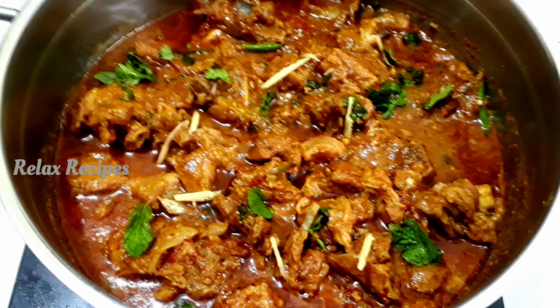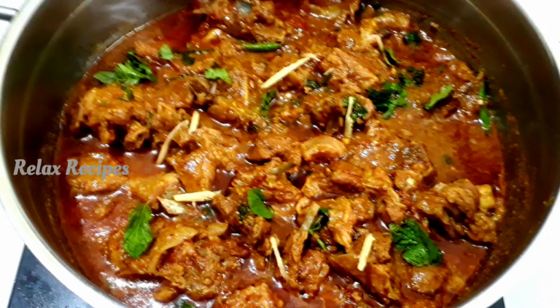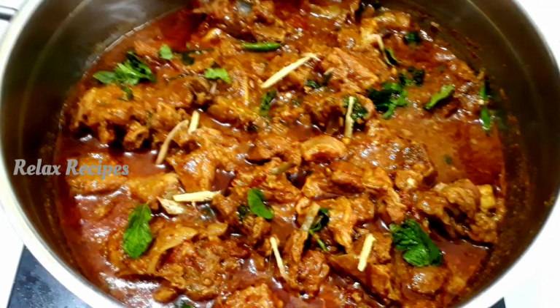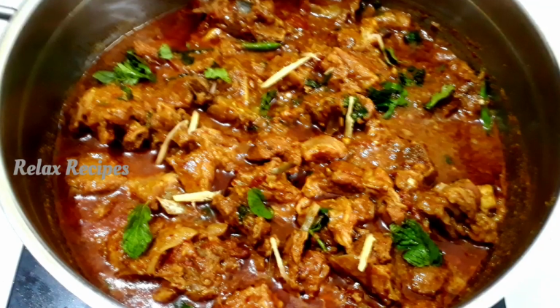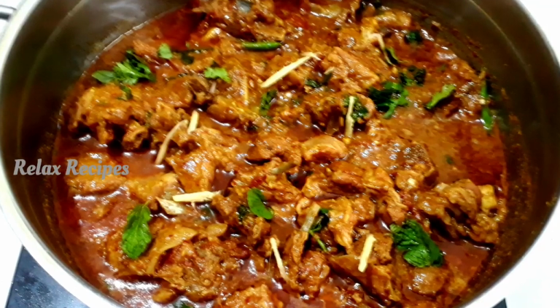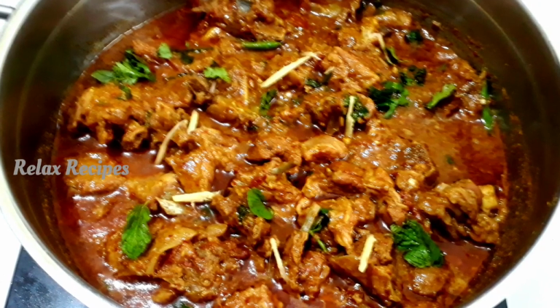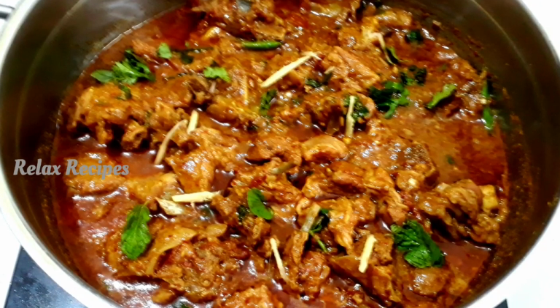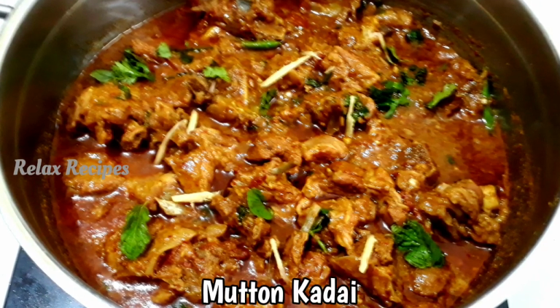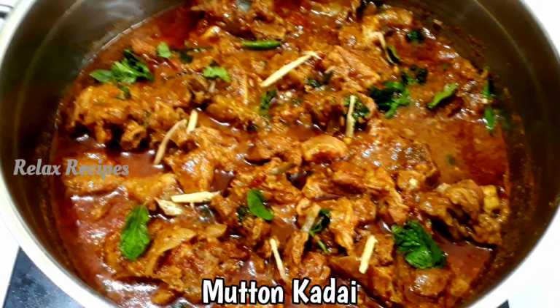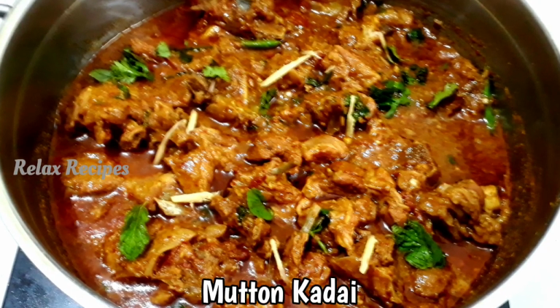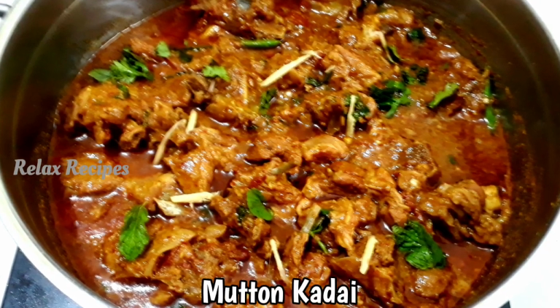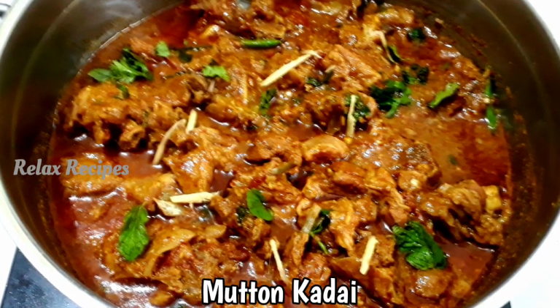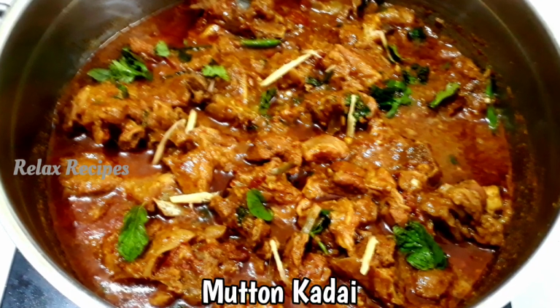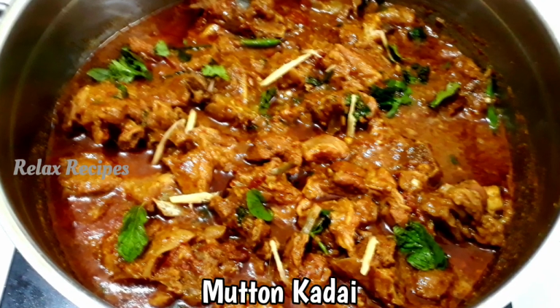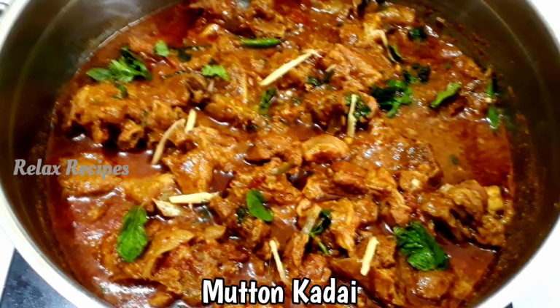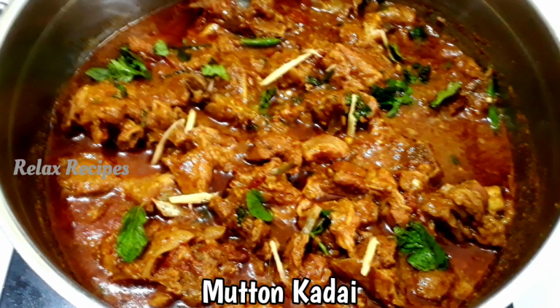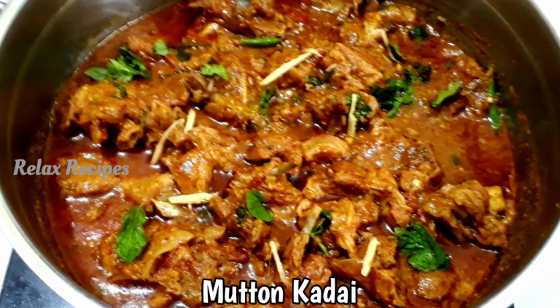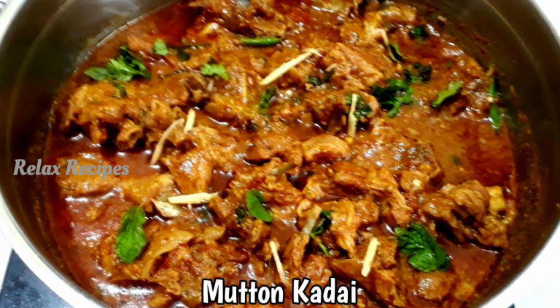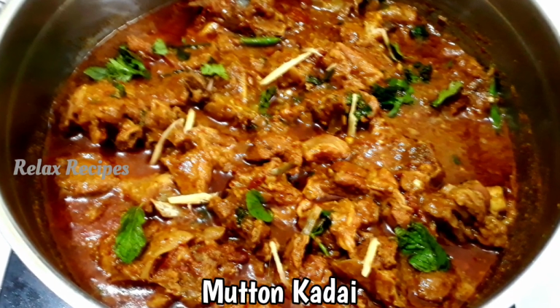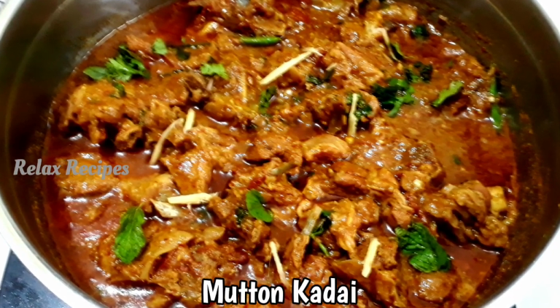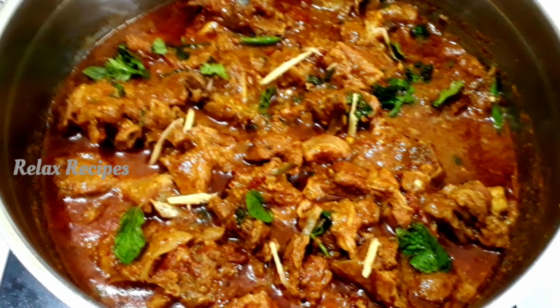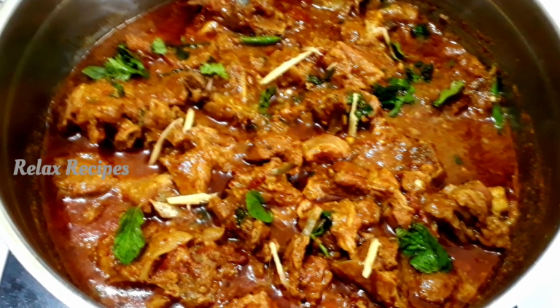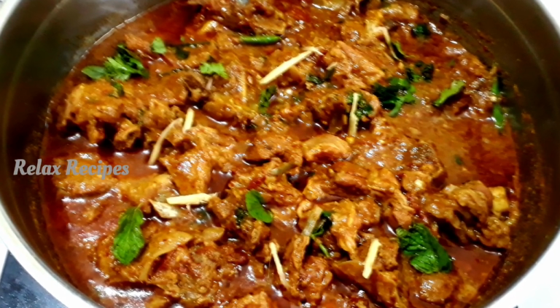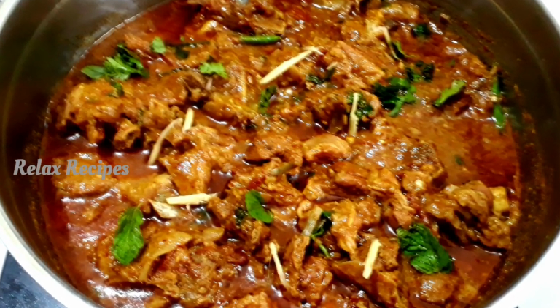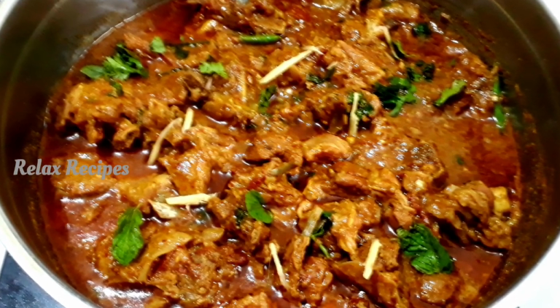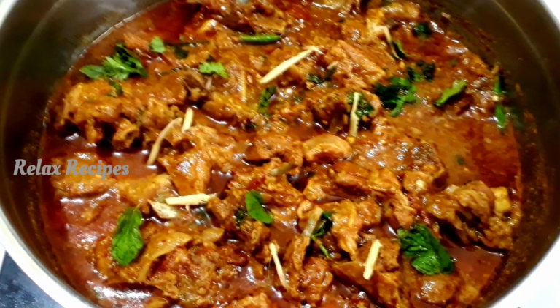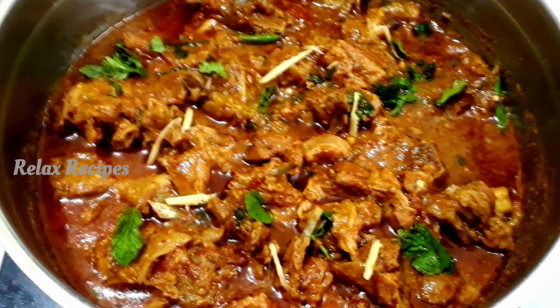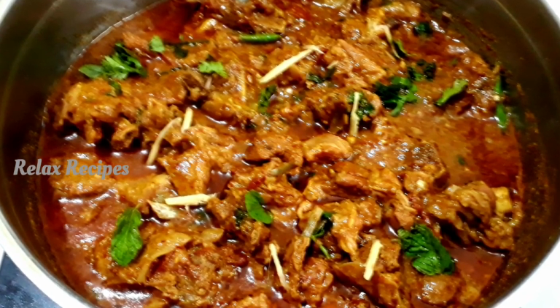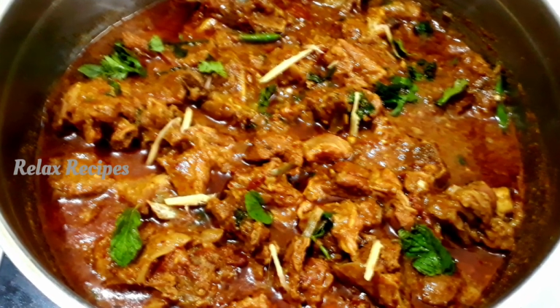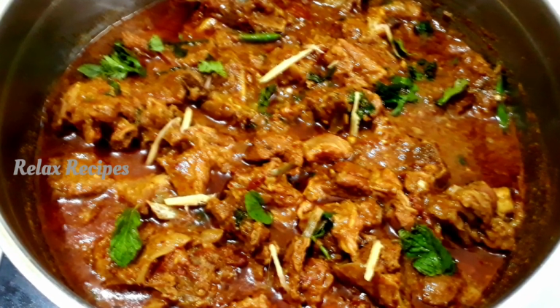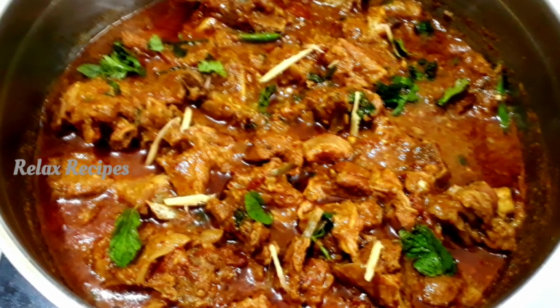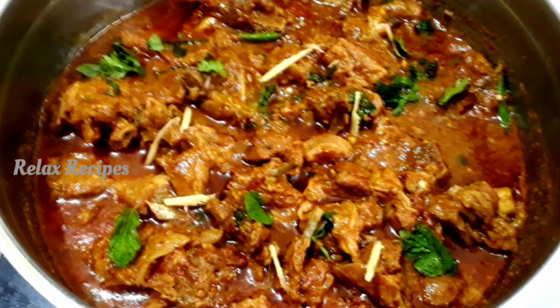Hi friends! Welcome to Relaxed Recipes! Today we'll see how to make mutton kadai.